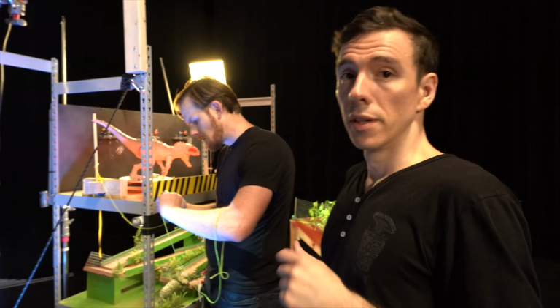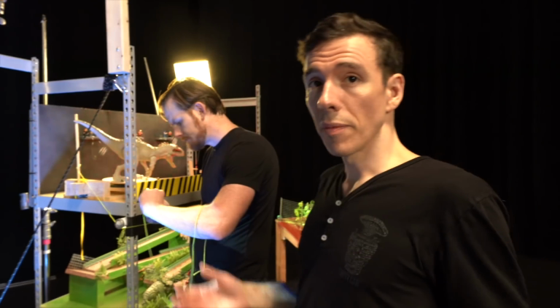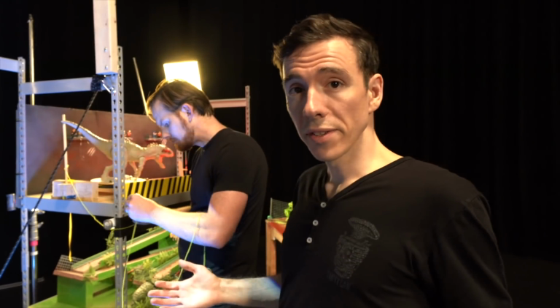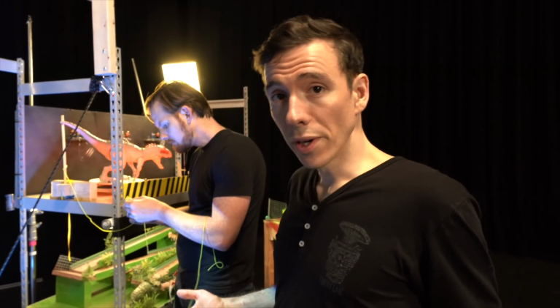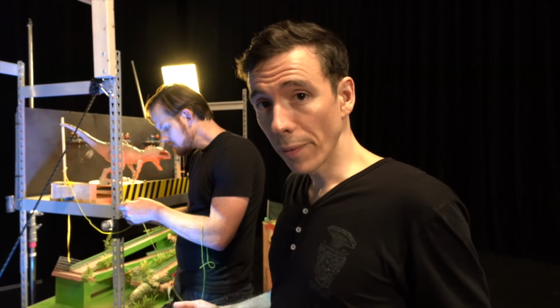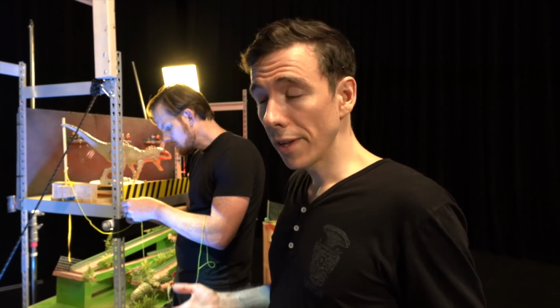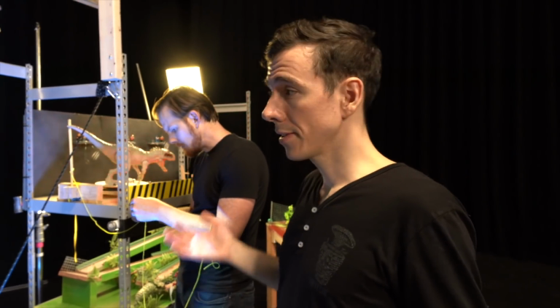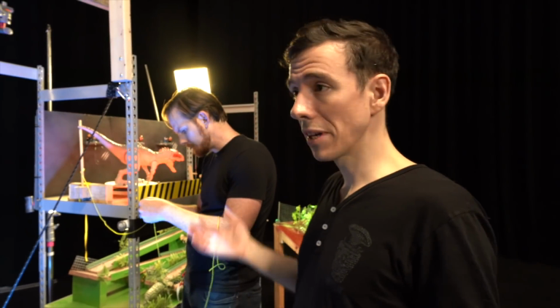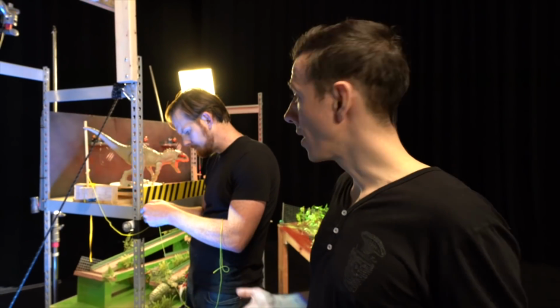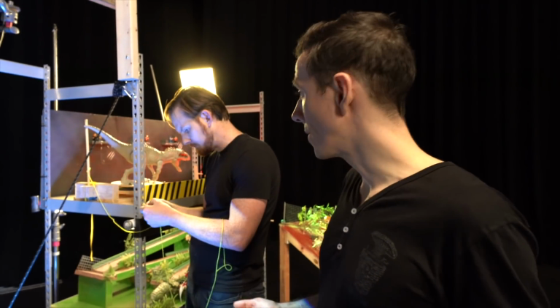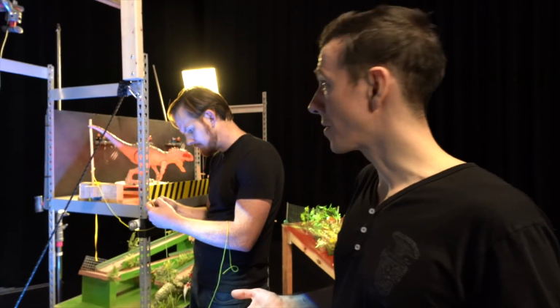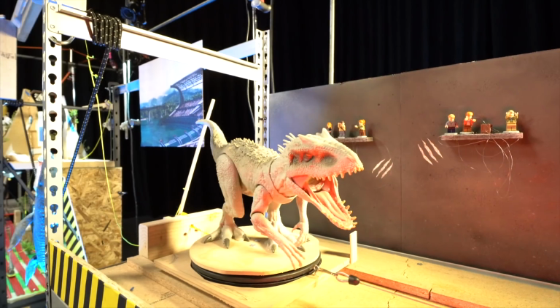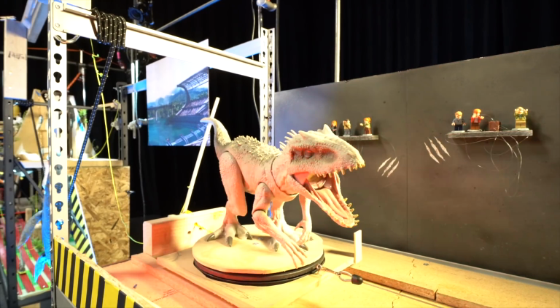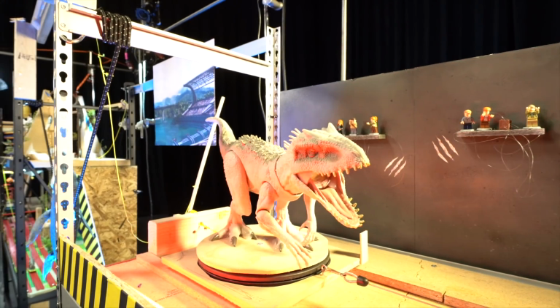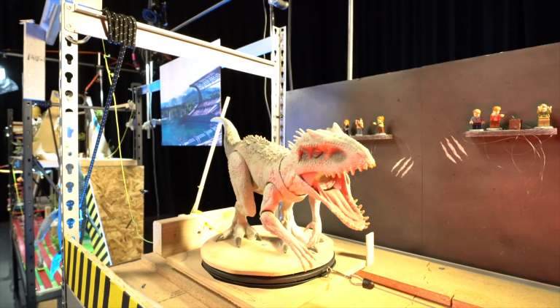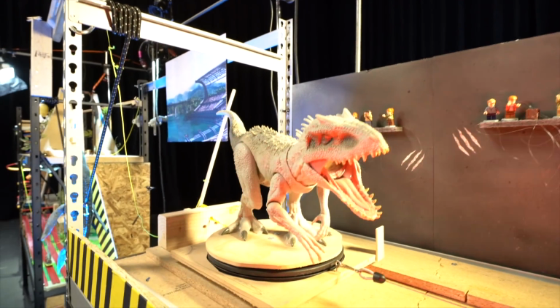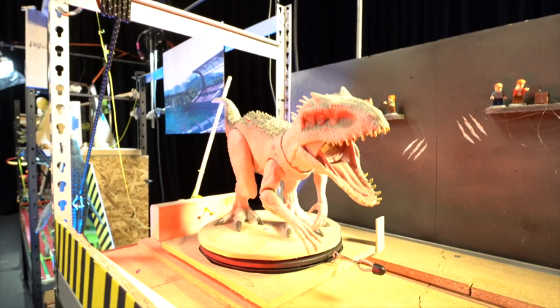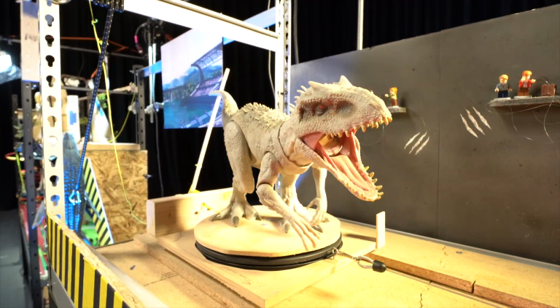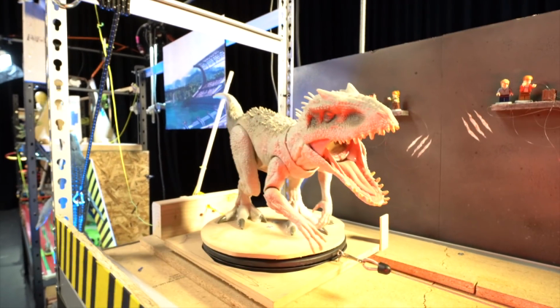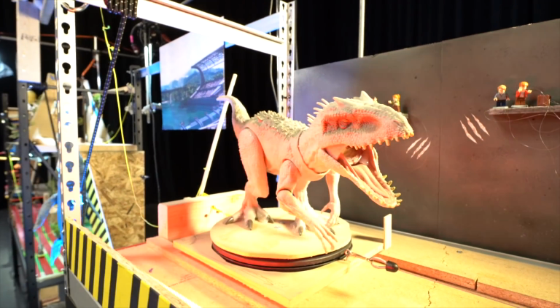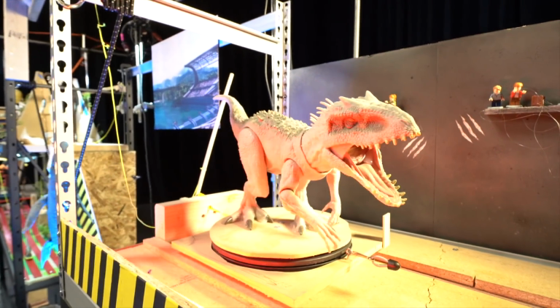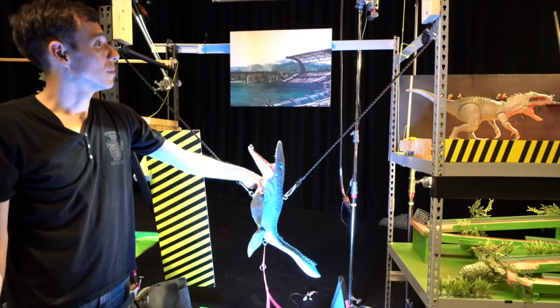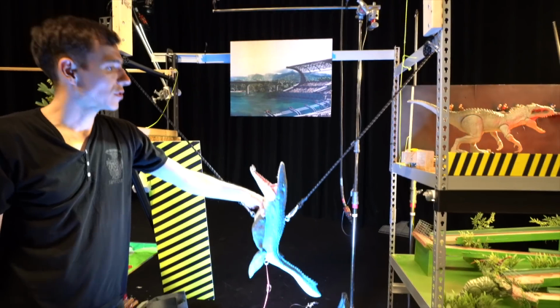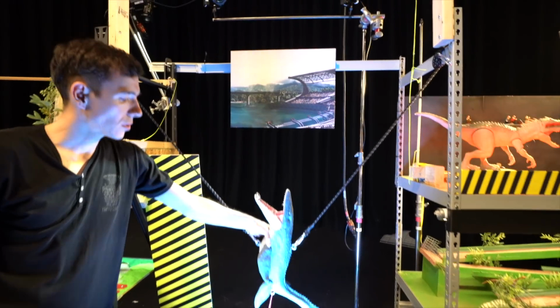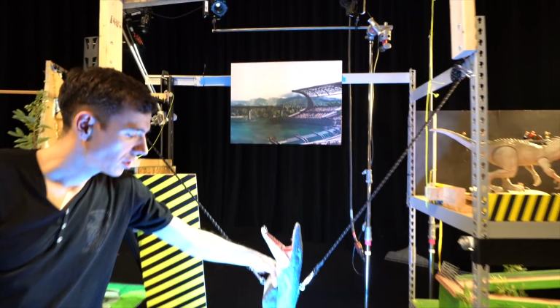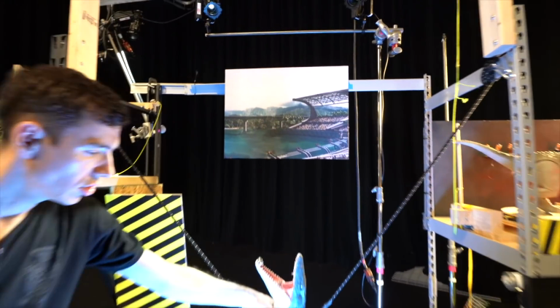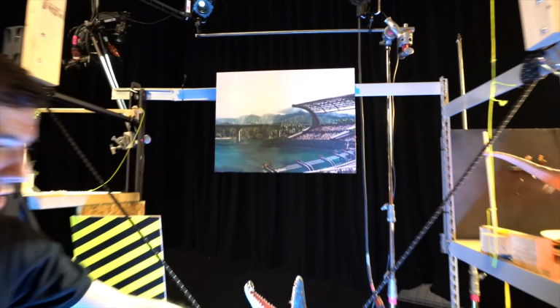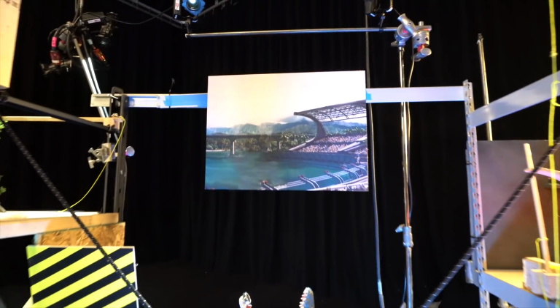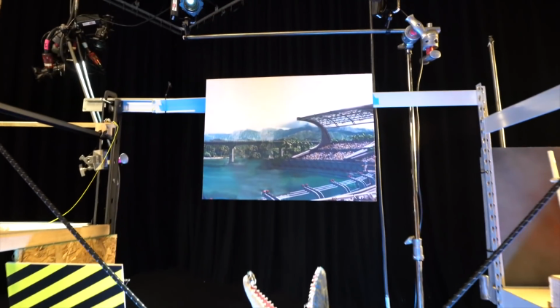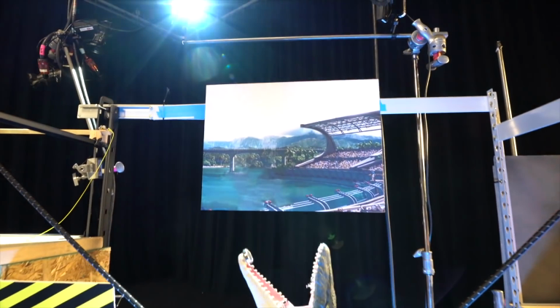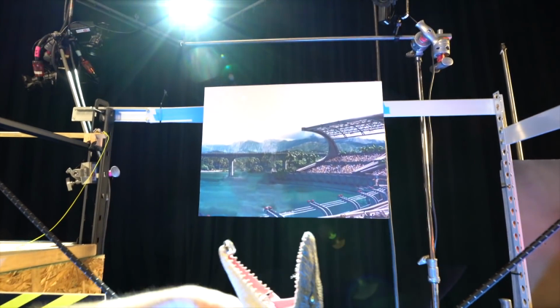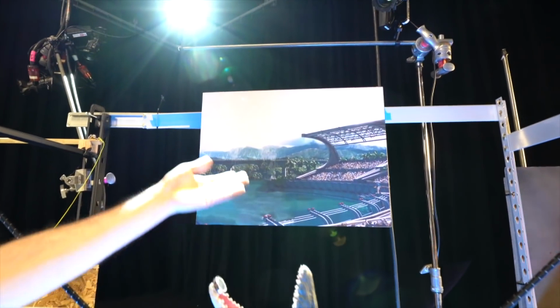Some things are going really well, some things are not going so well. This is not a simple little toy — this is a complex beast.